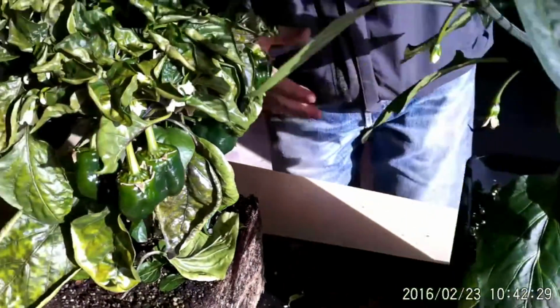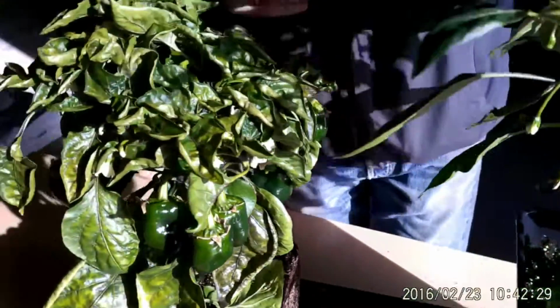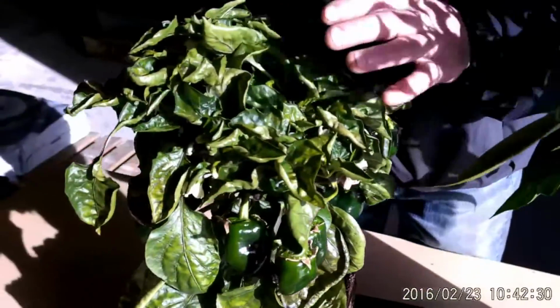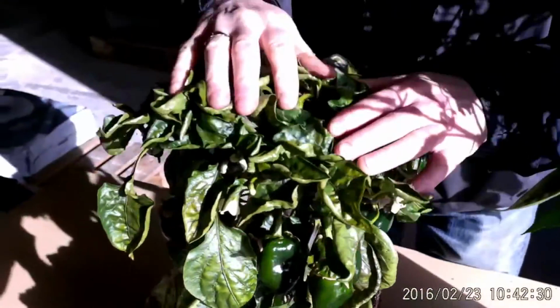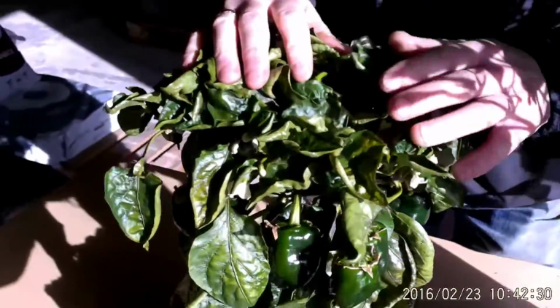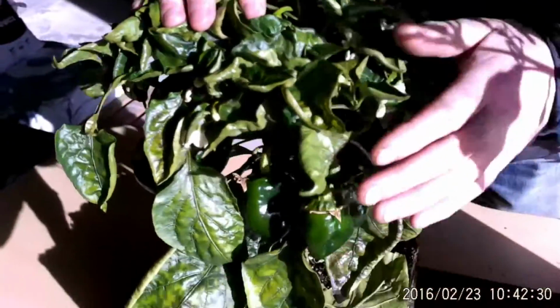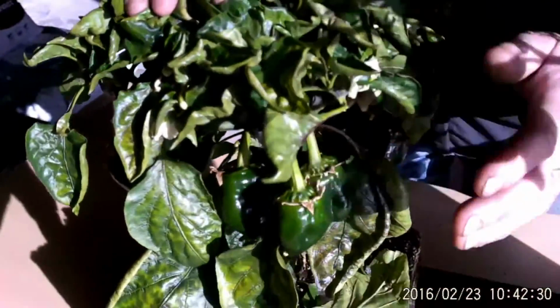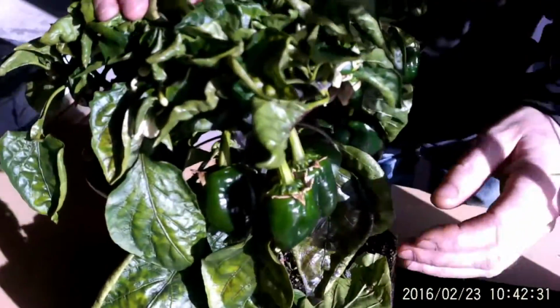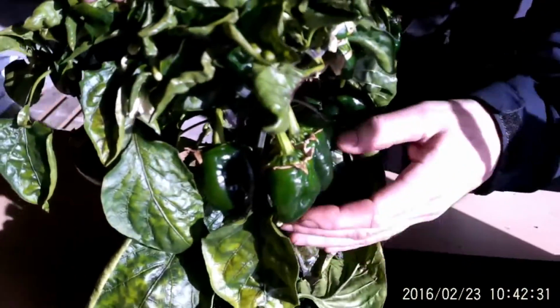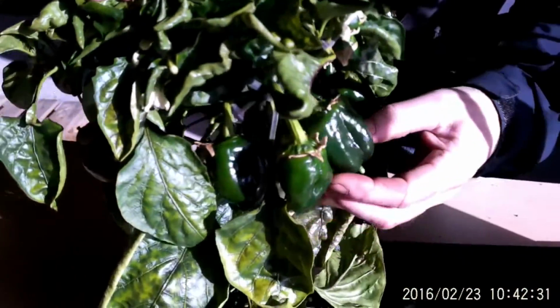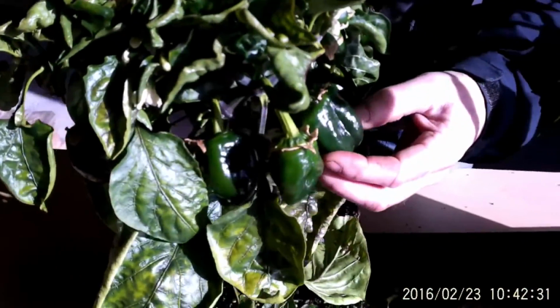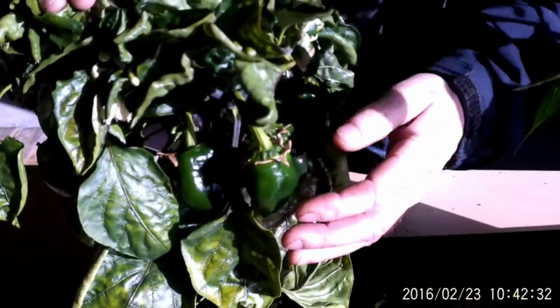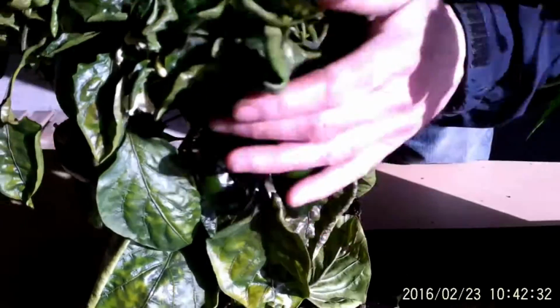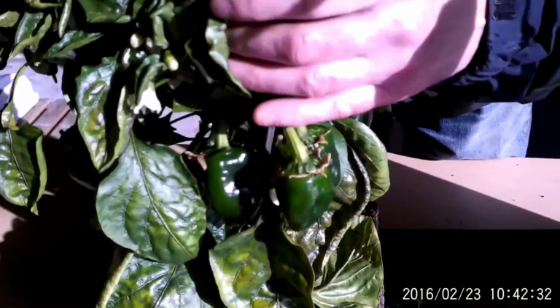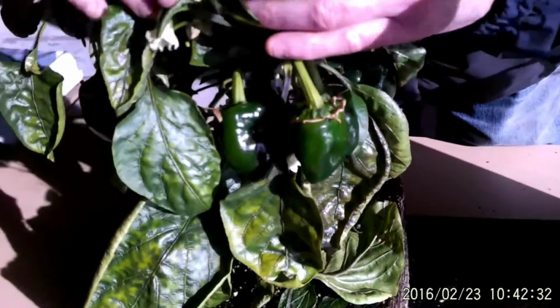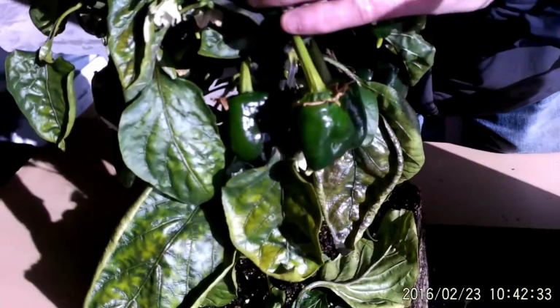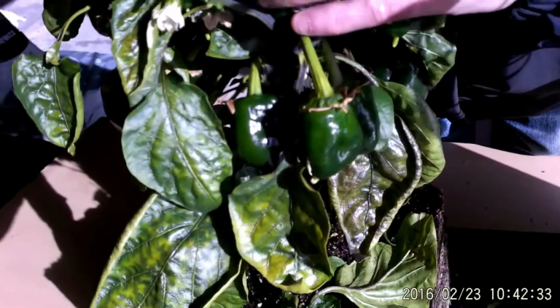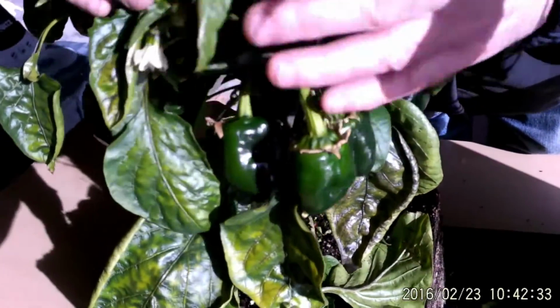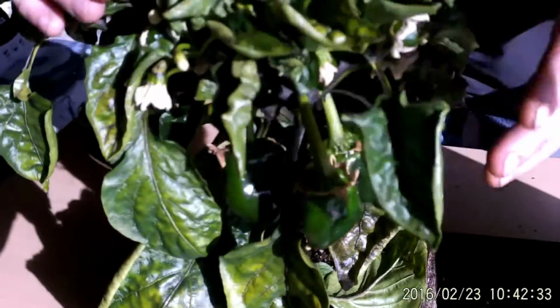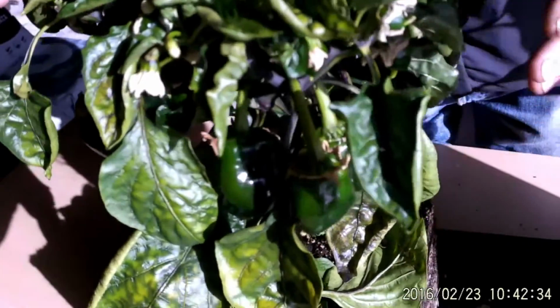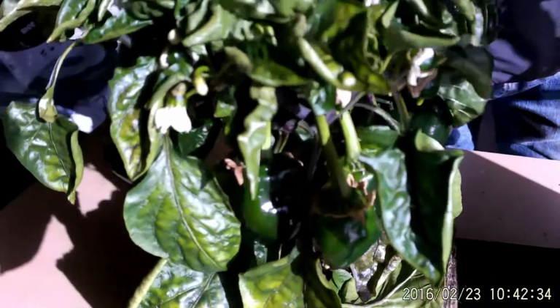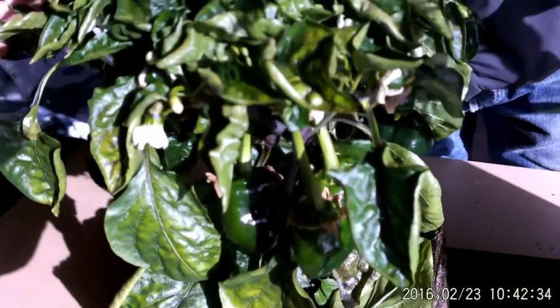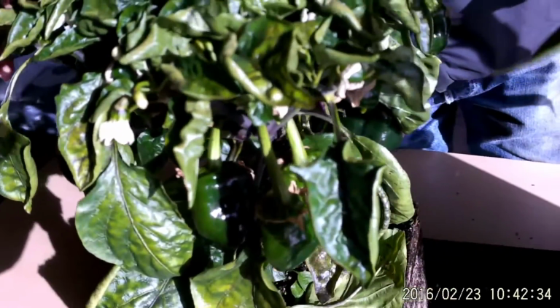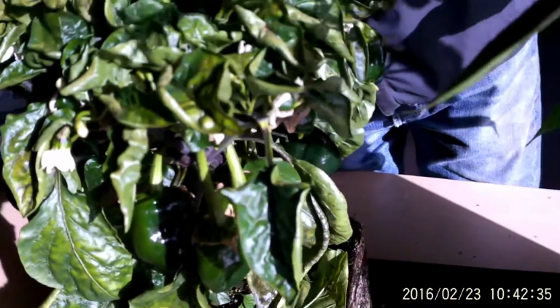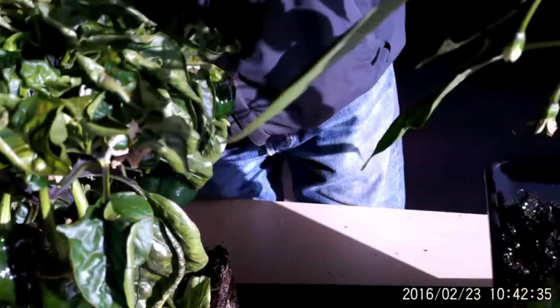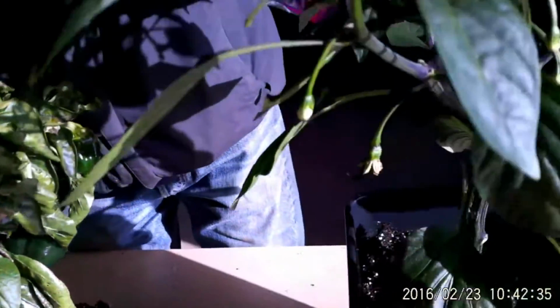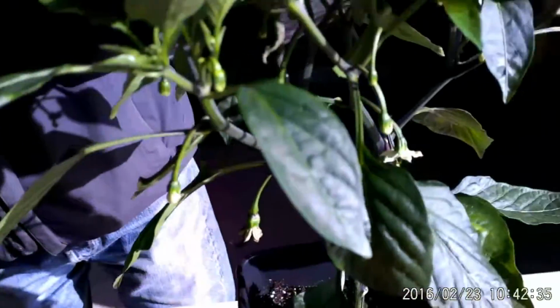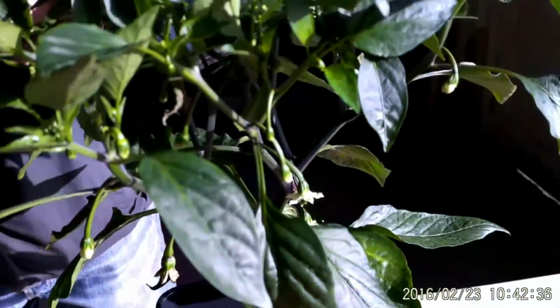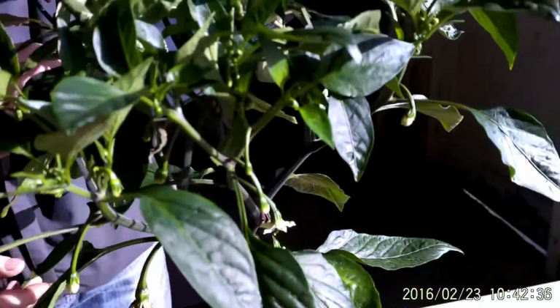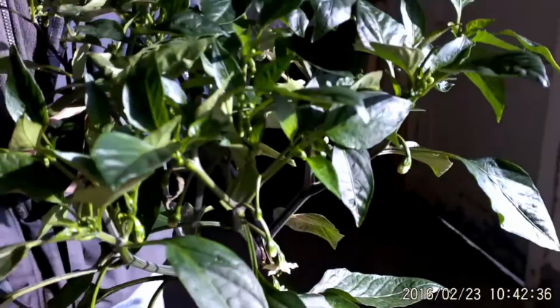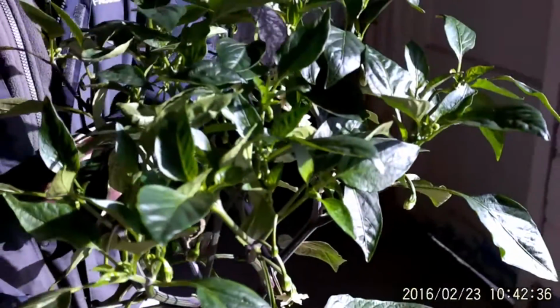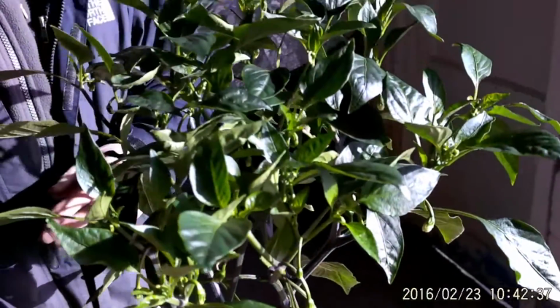On the LED side, there's lots of fruit. On the T5 side, no real fruit yet.